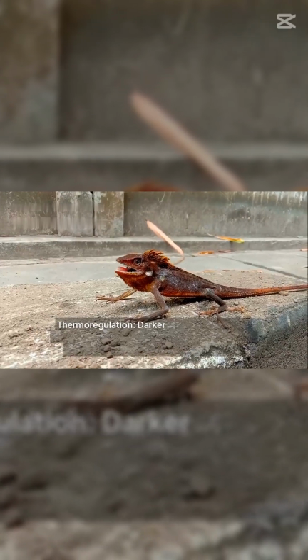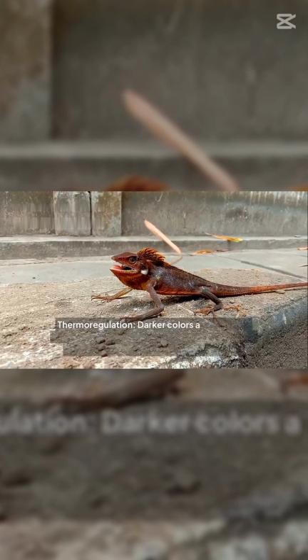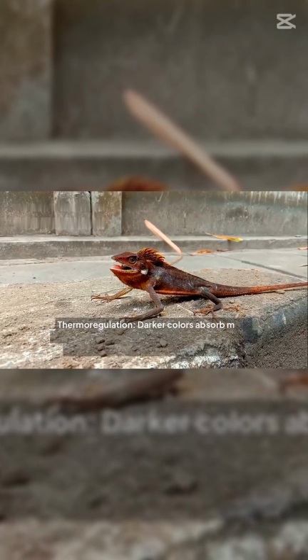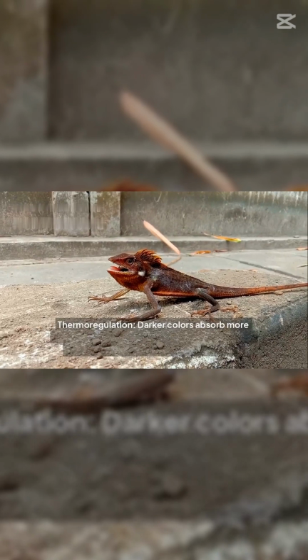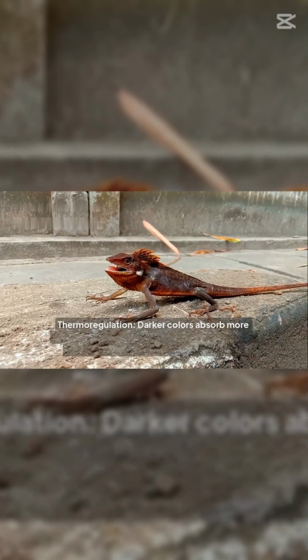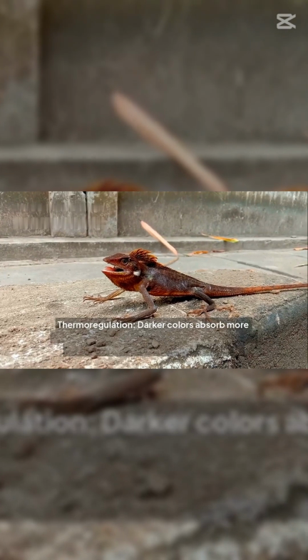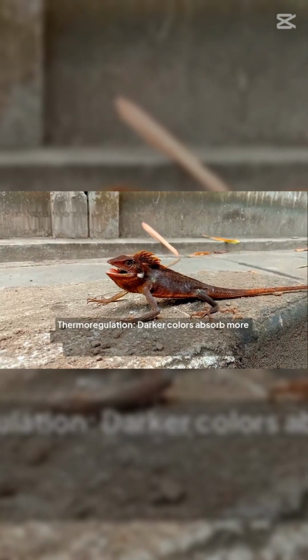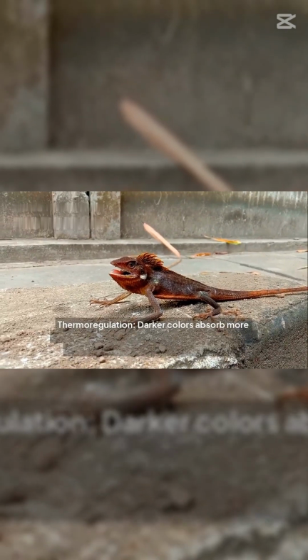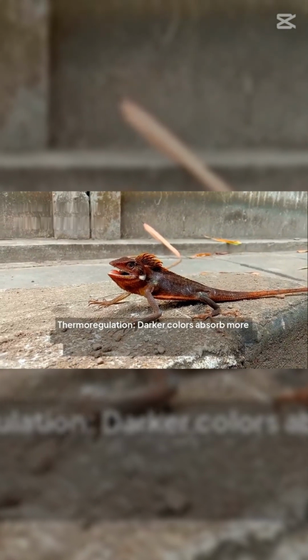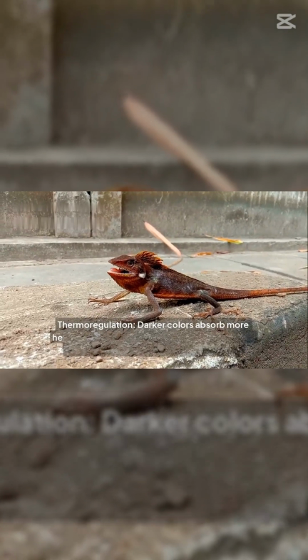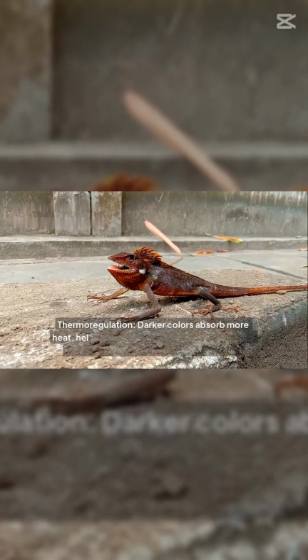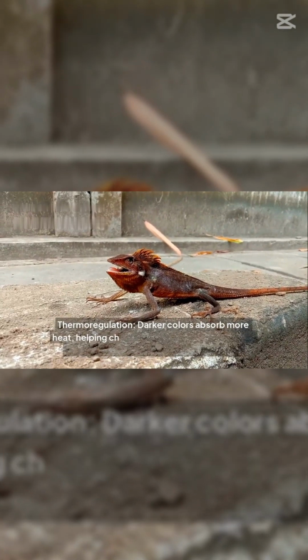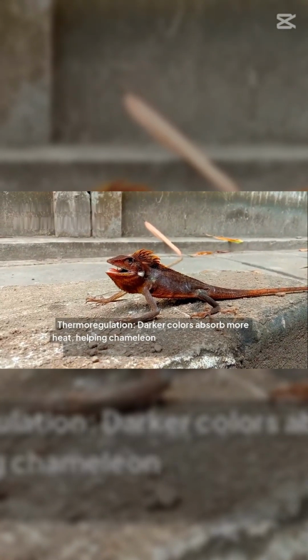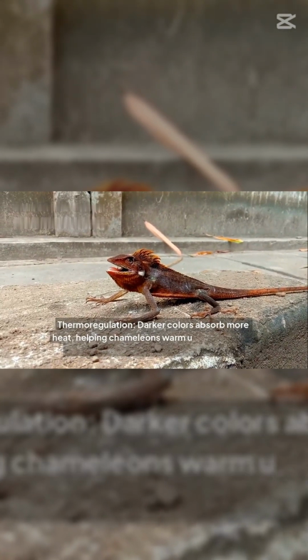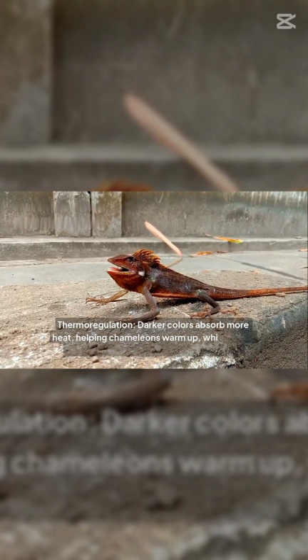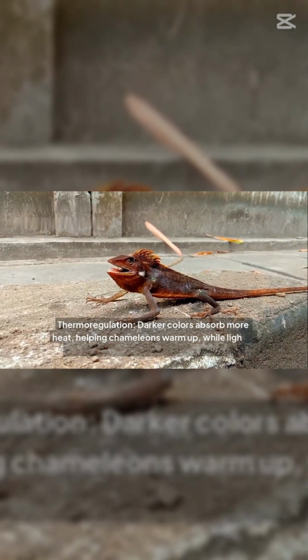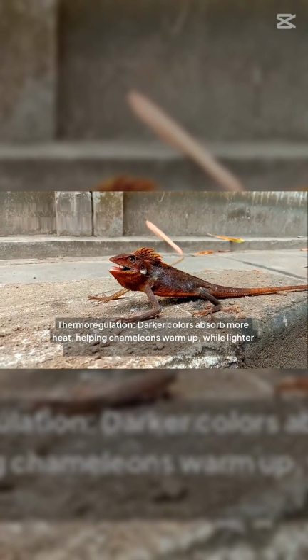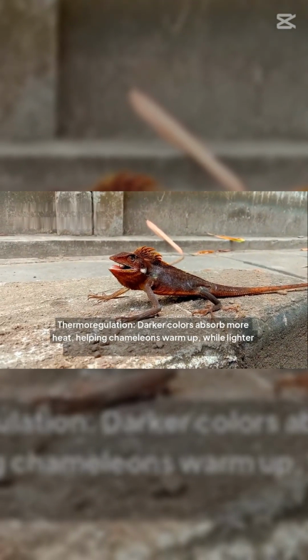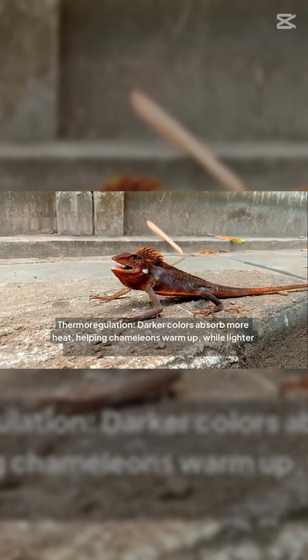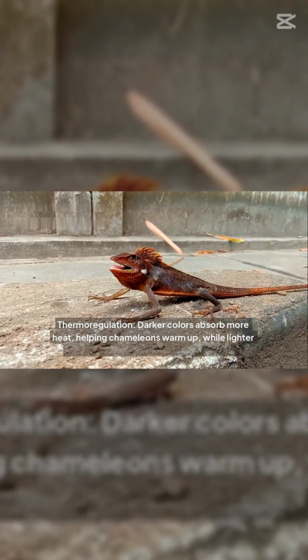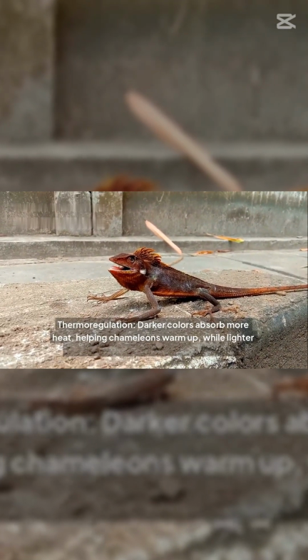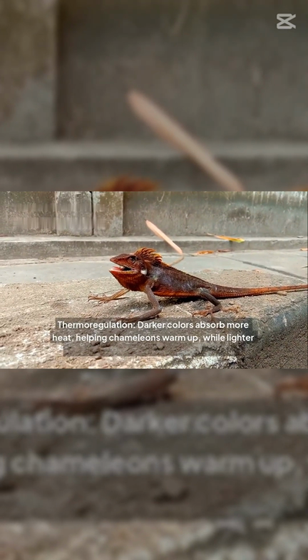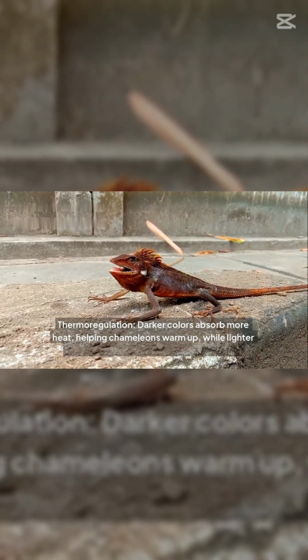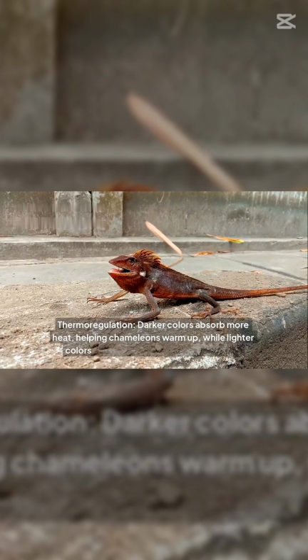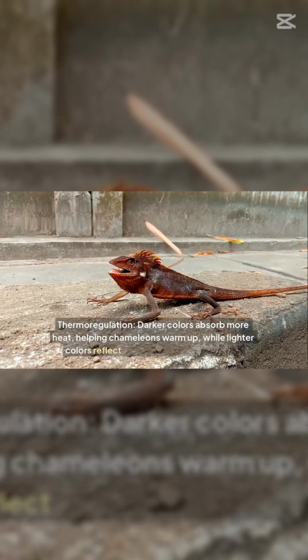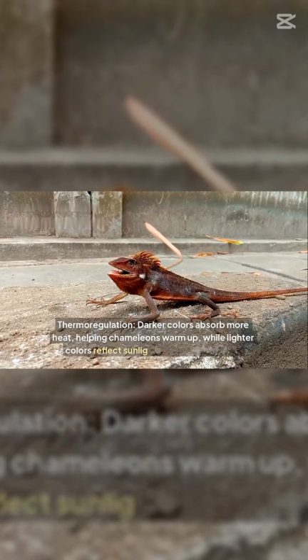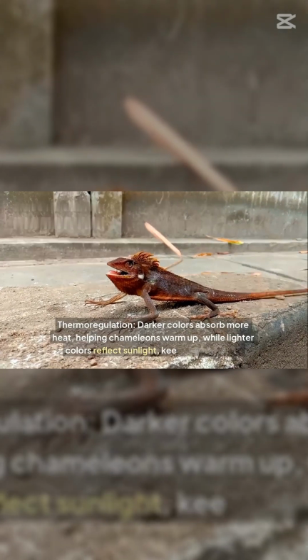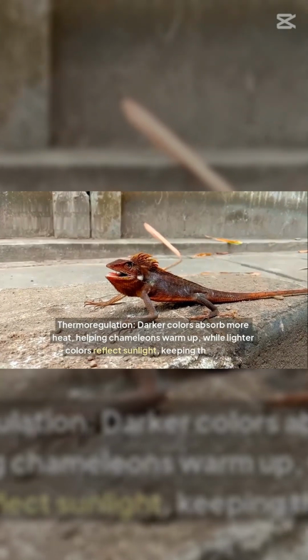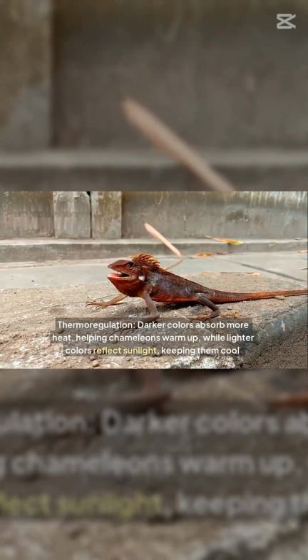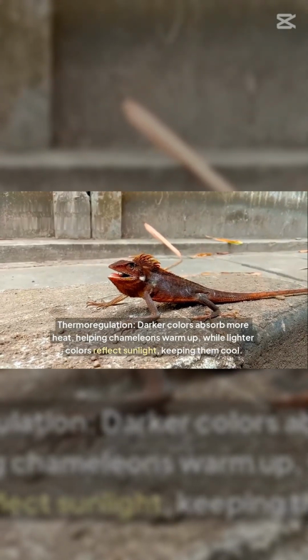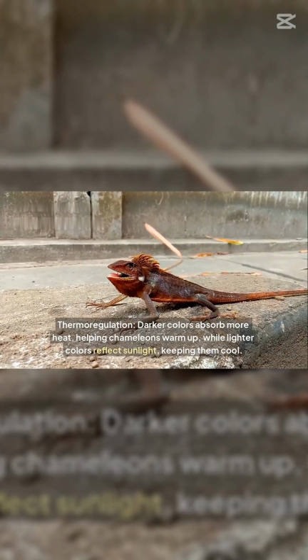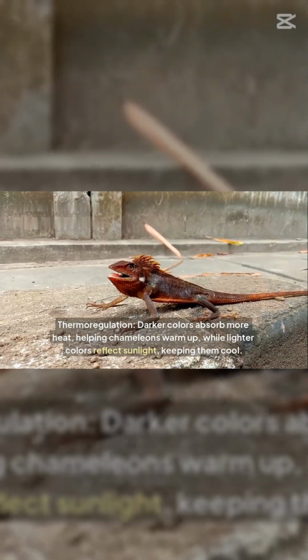Thermoregulation: darker colors absorb more heat, helping chameleons warm up, while lighter colors reflect sunlight, keeping them cool.